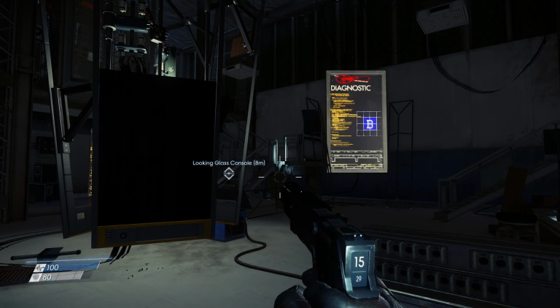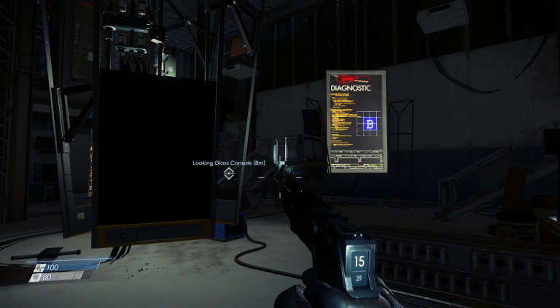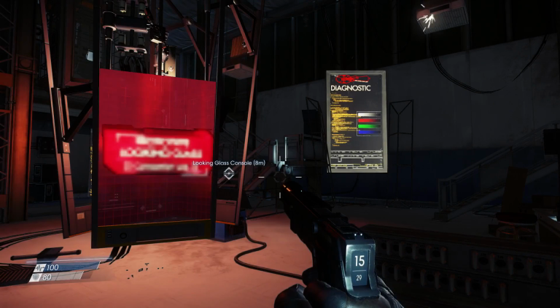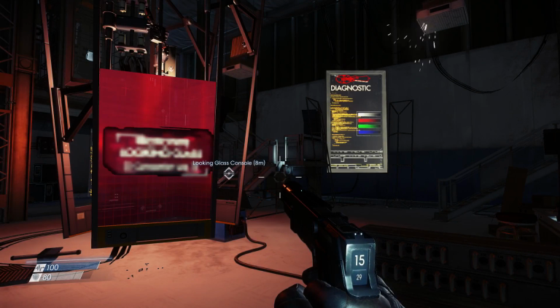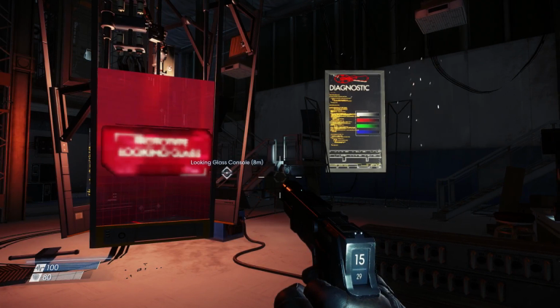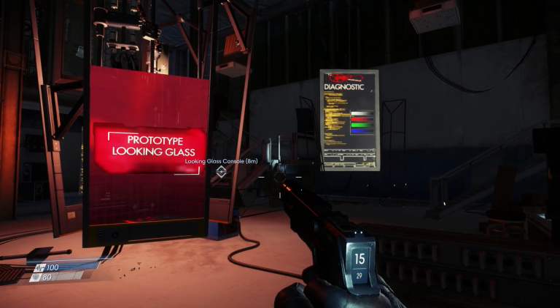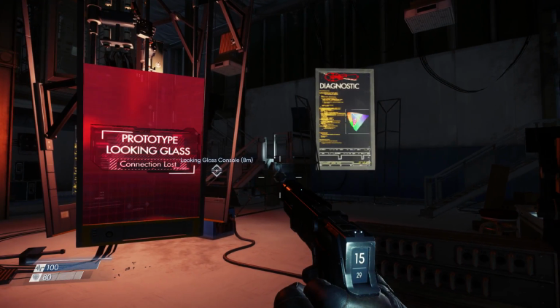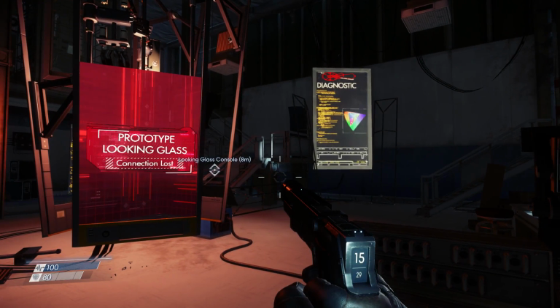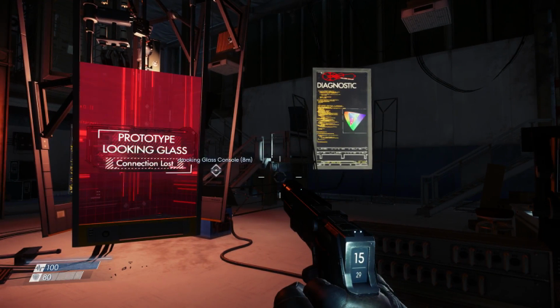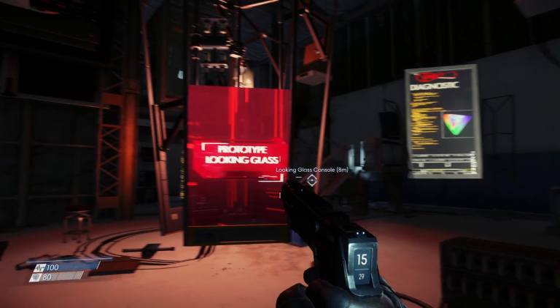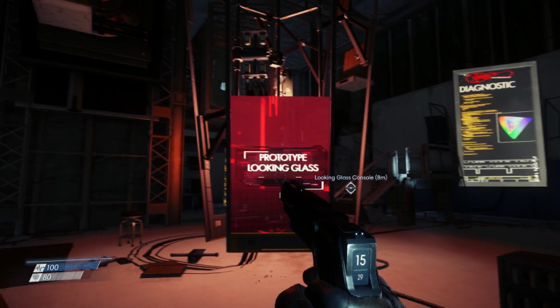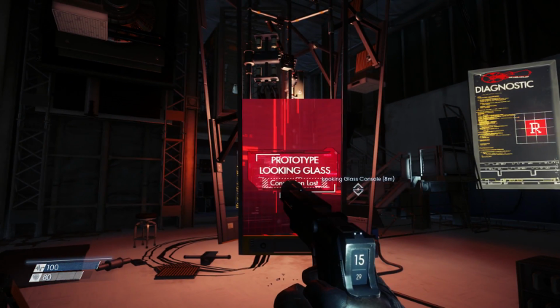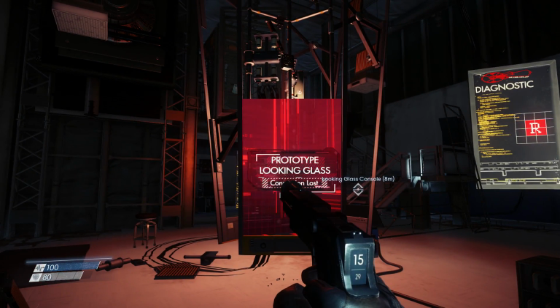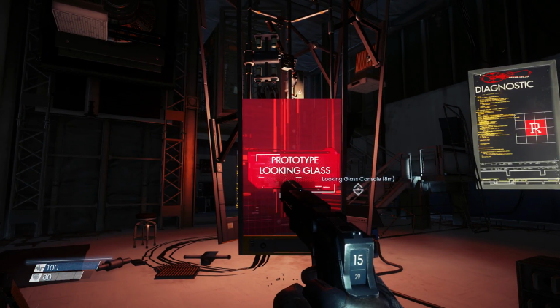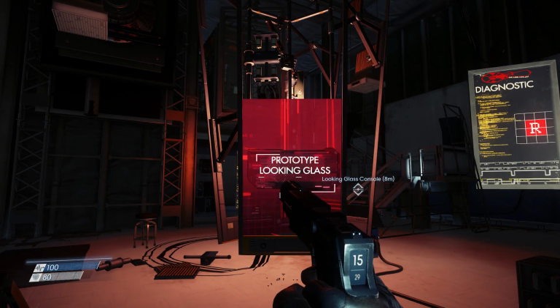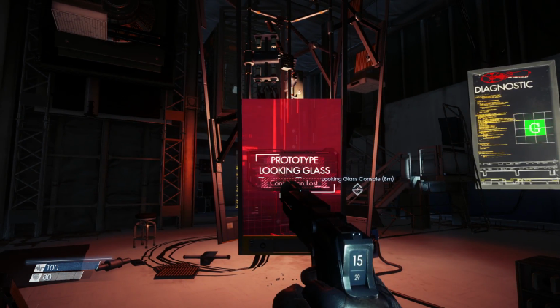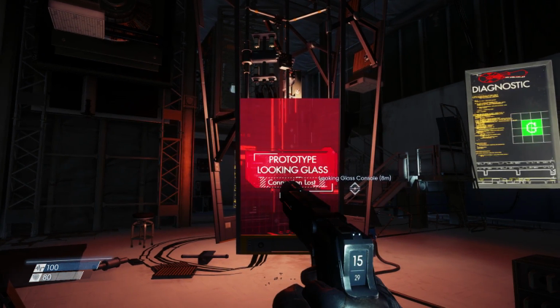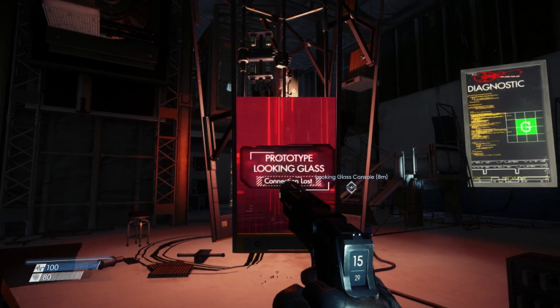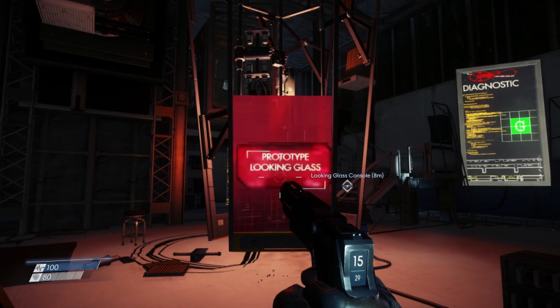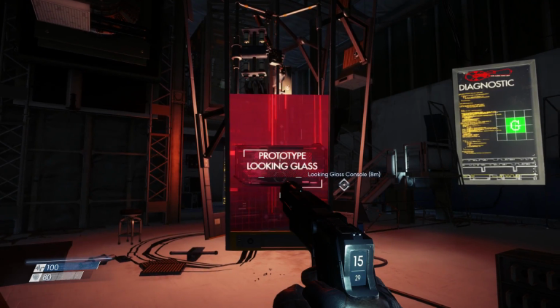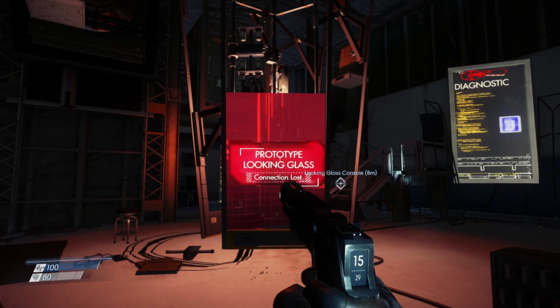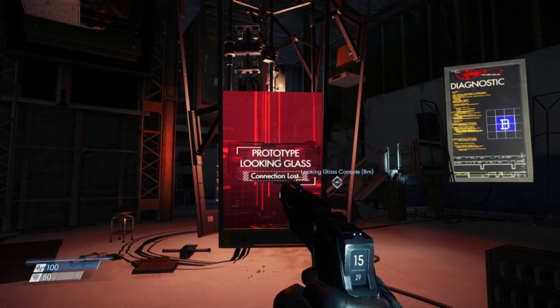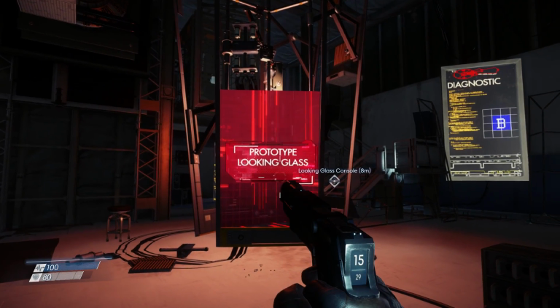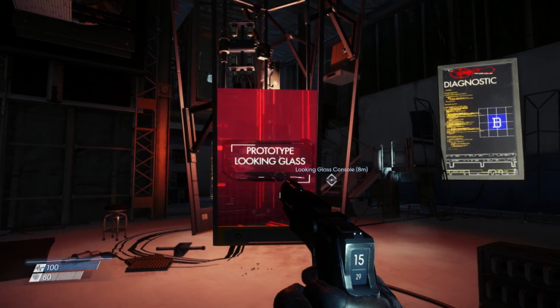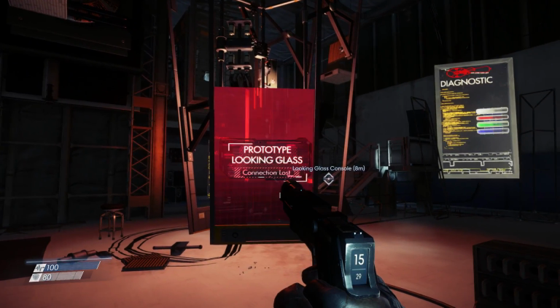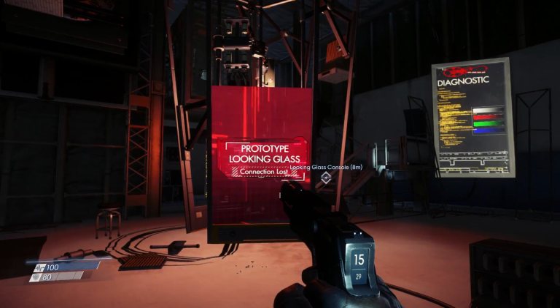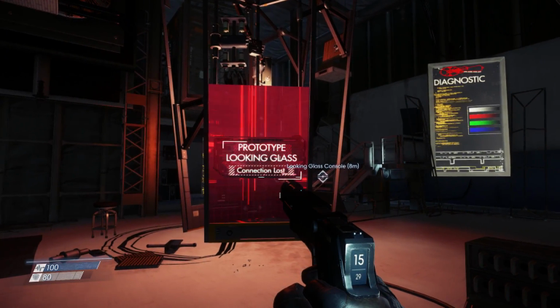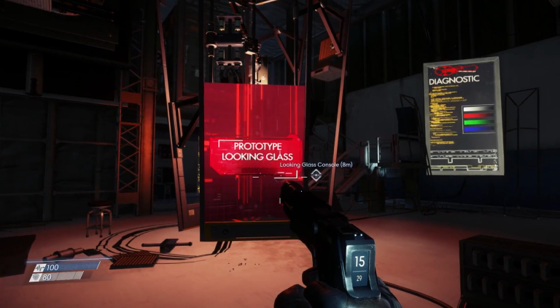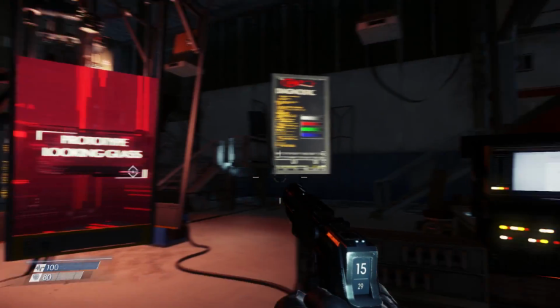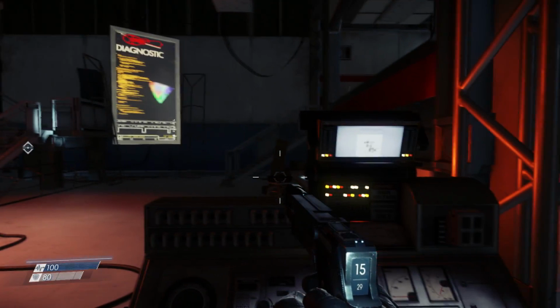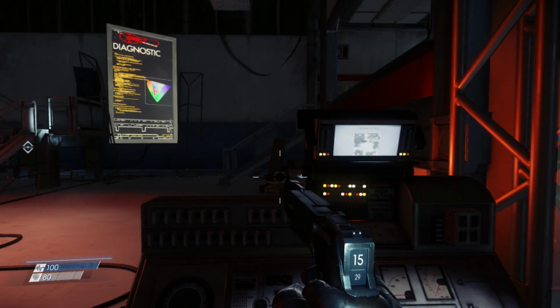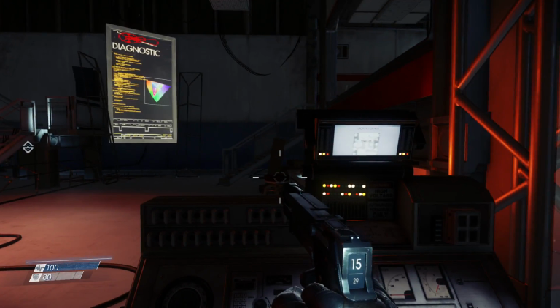I love Prey. It's so freaking good. It's like Bioshock and Dishonored had a baby and named it System Shock Jr. It's great.